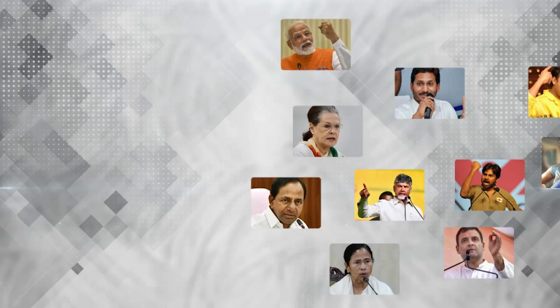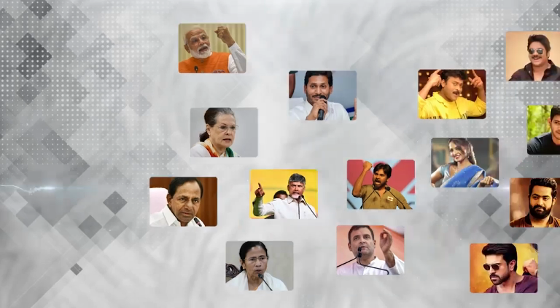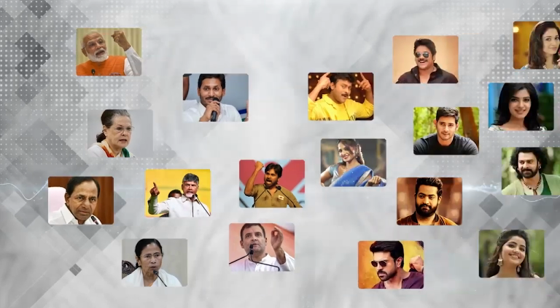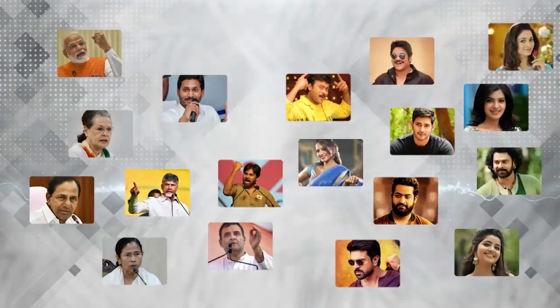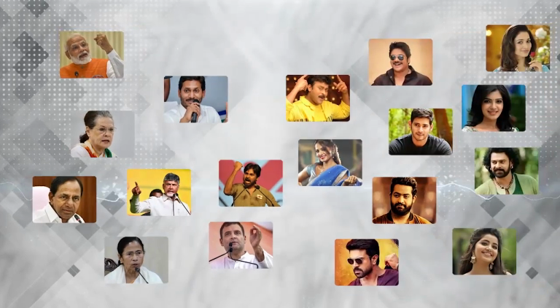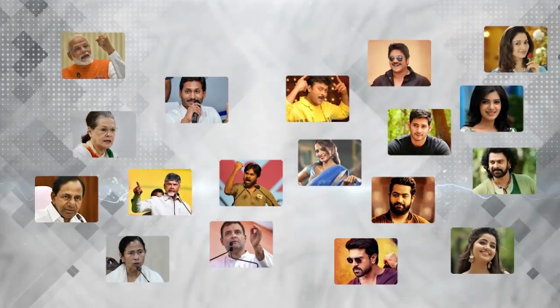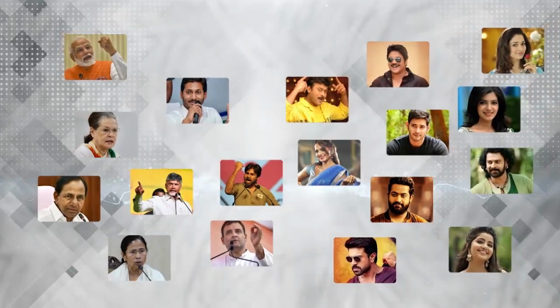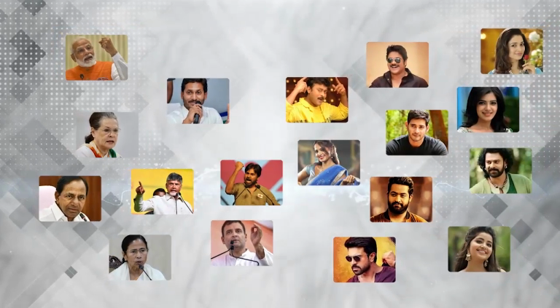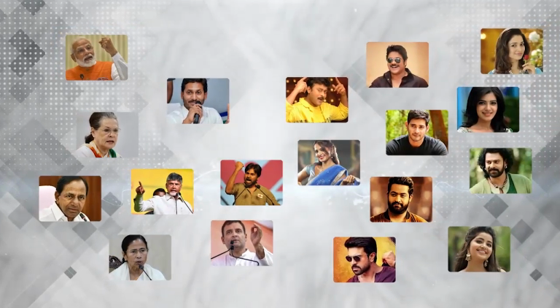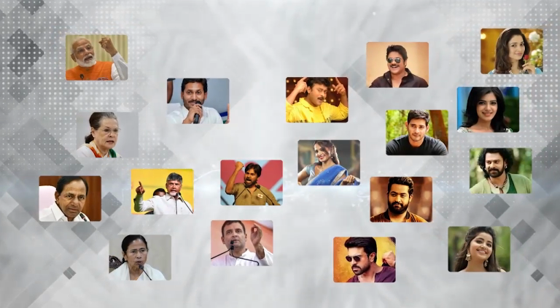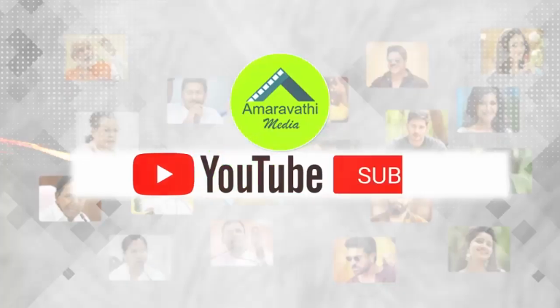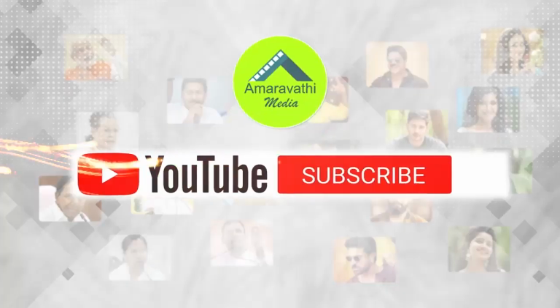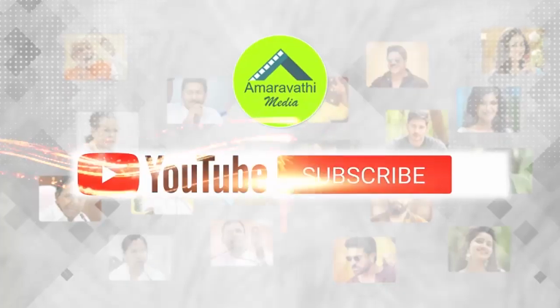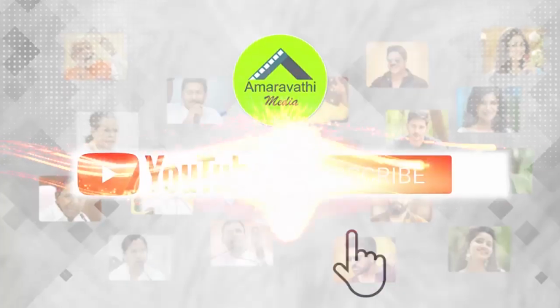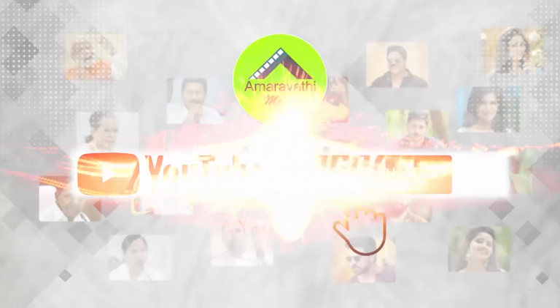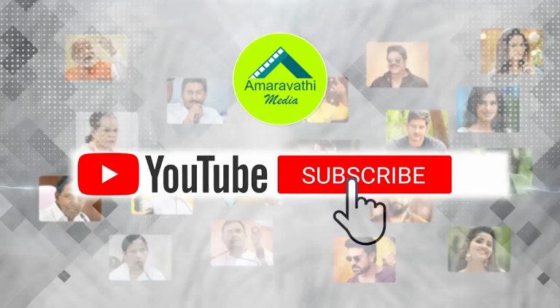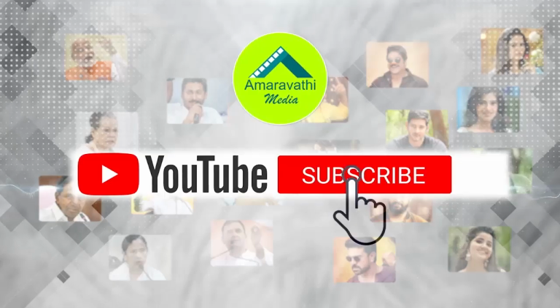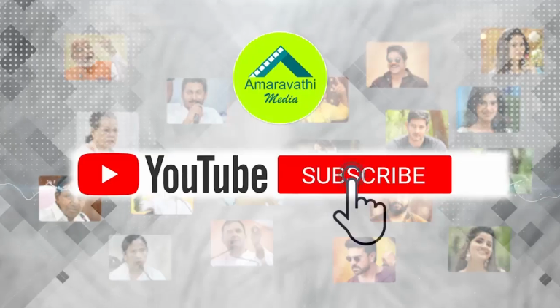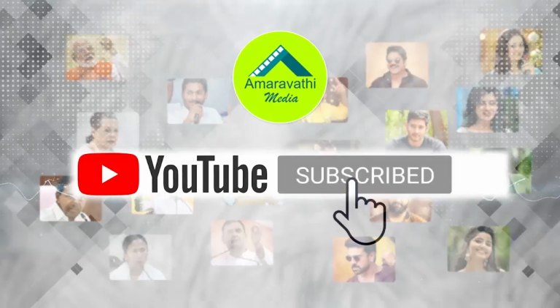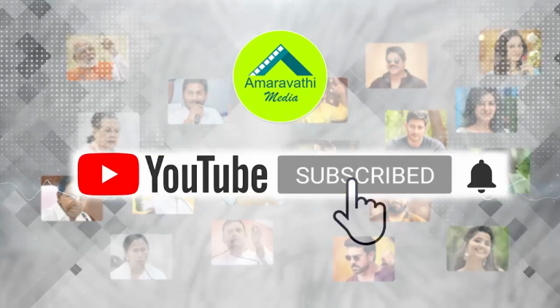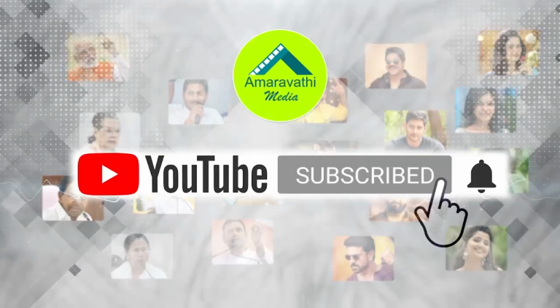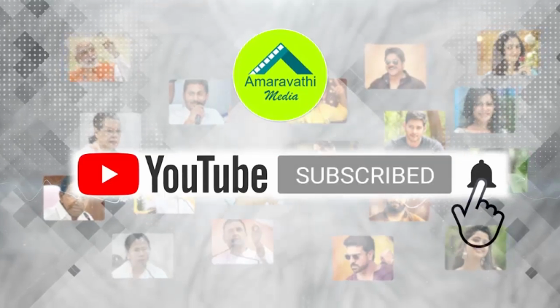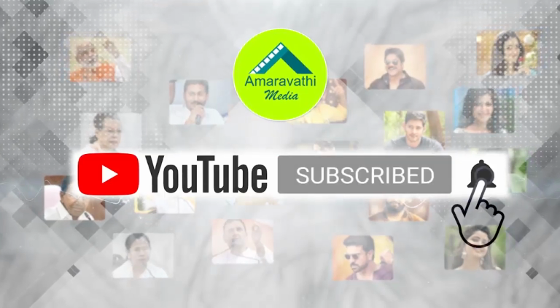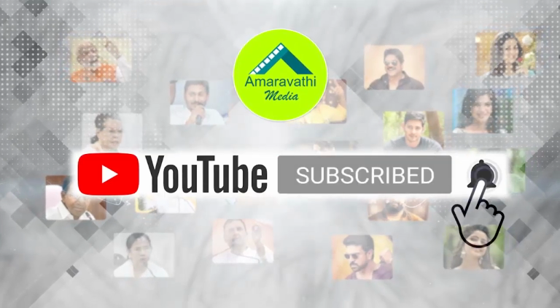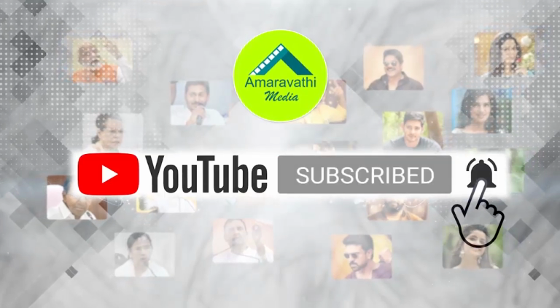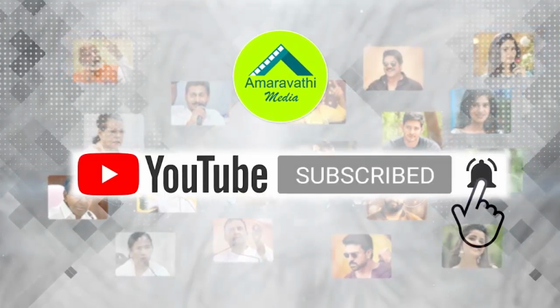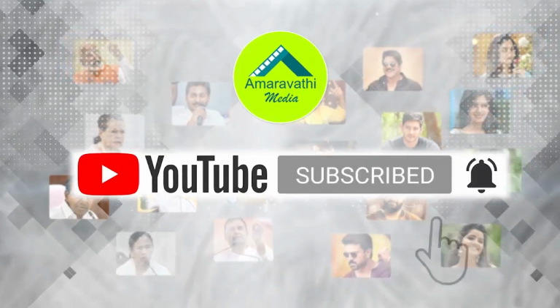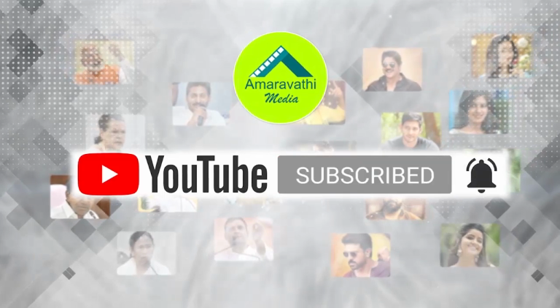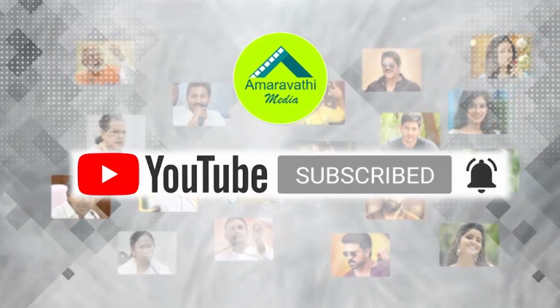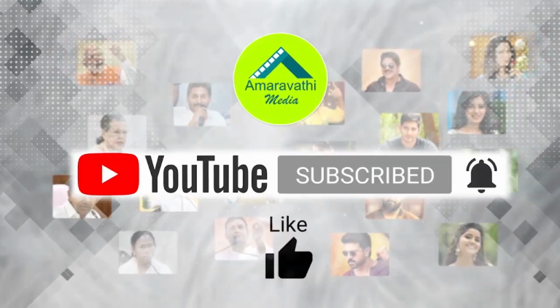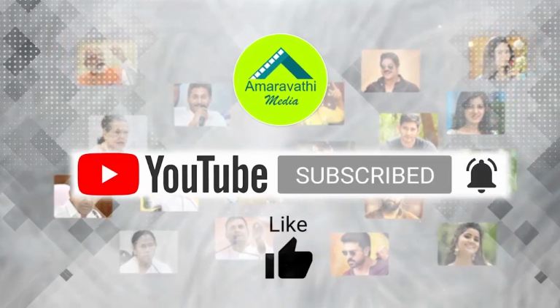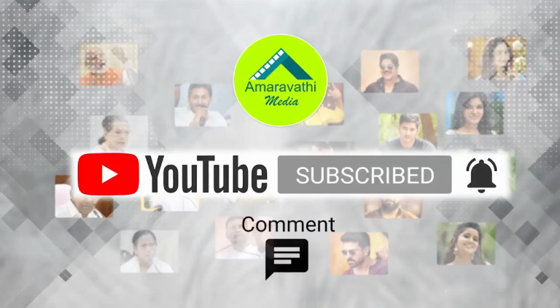Hi friends, please subscribe to Amaravati Media and press the bell icon for more latest updates.